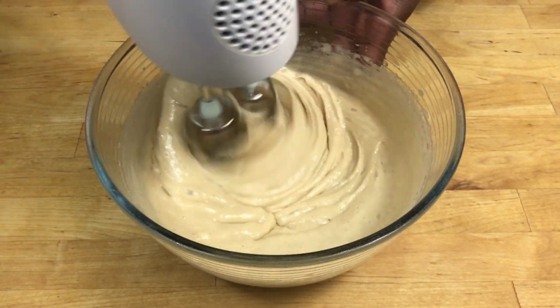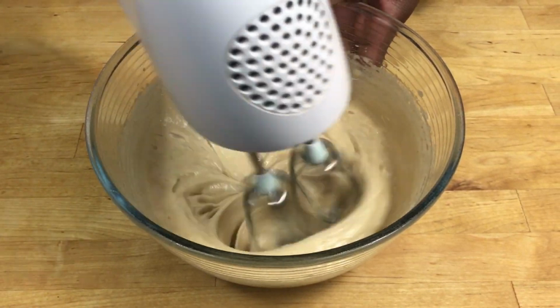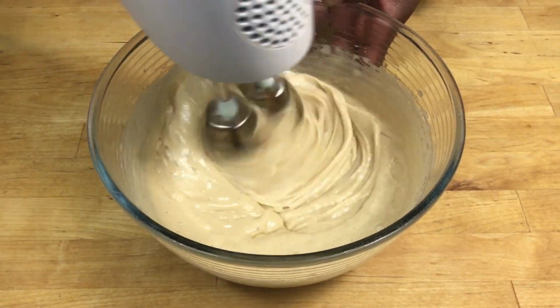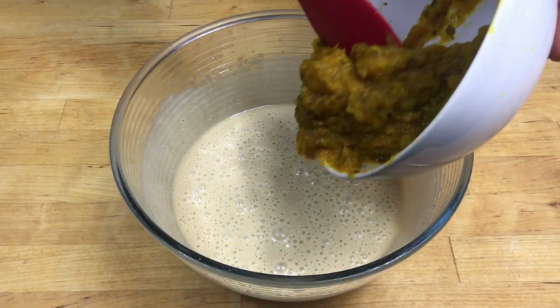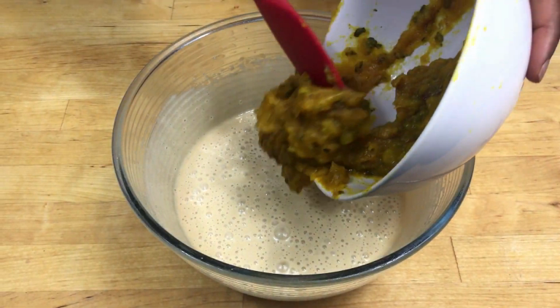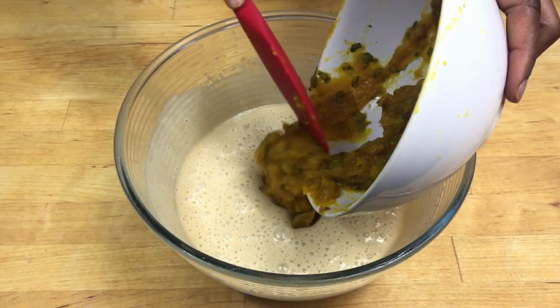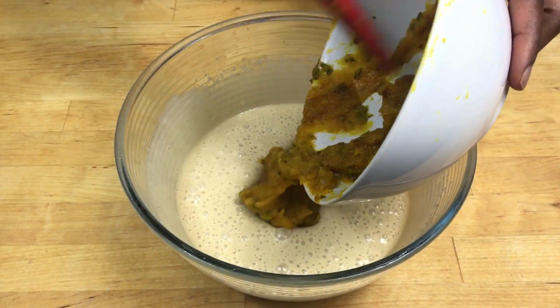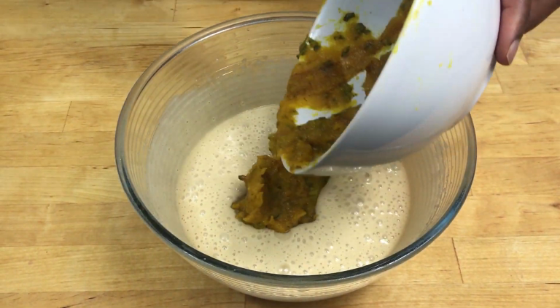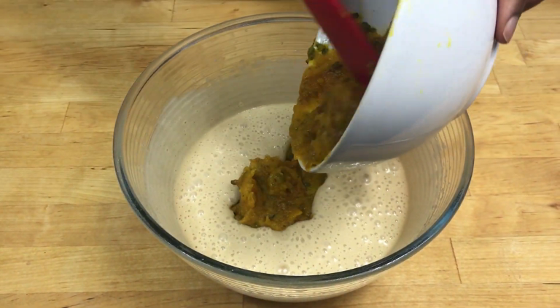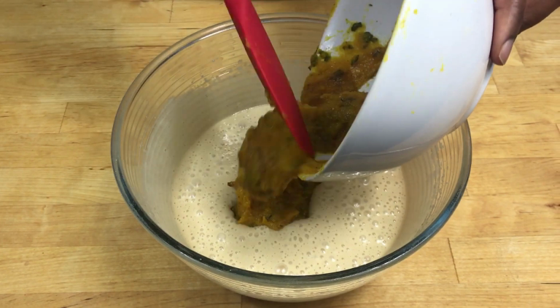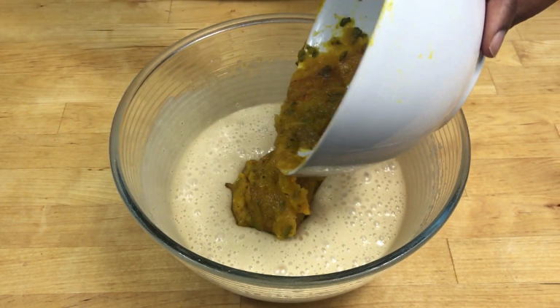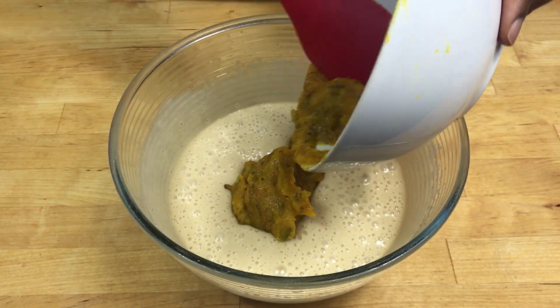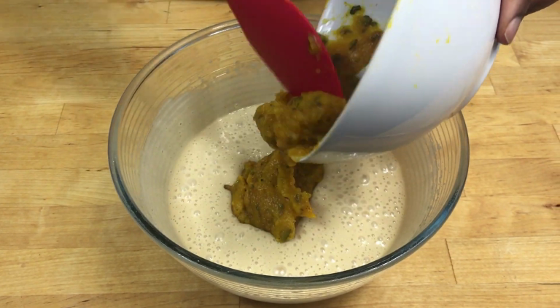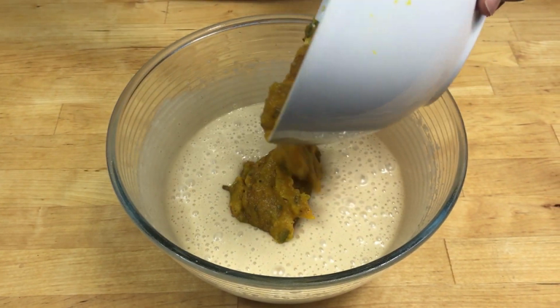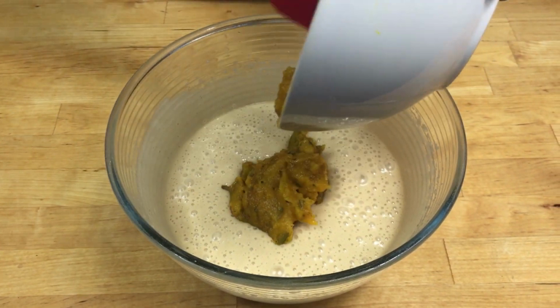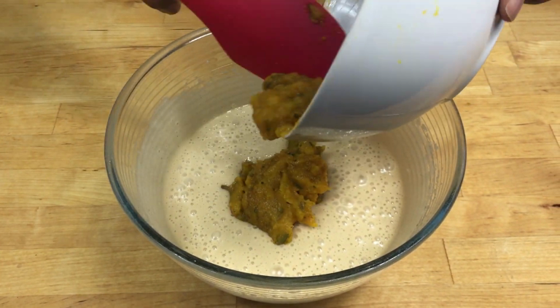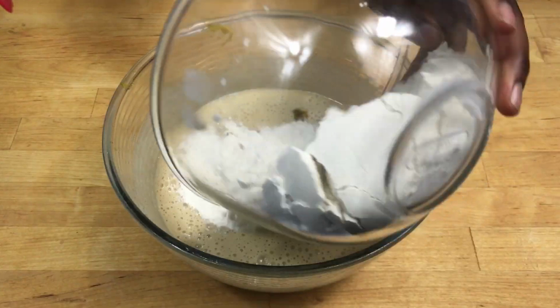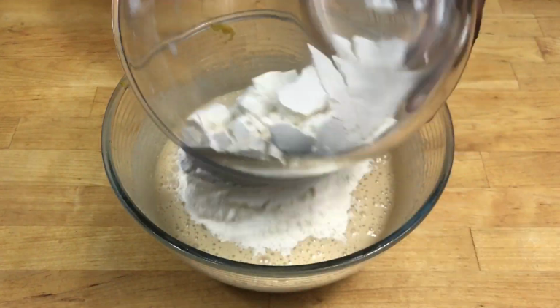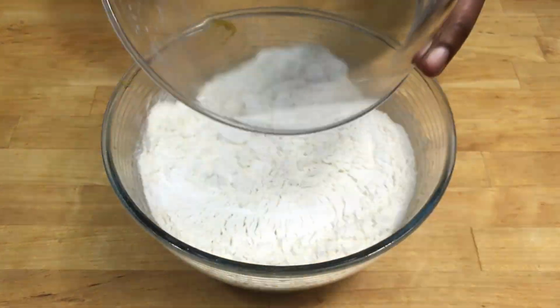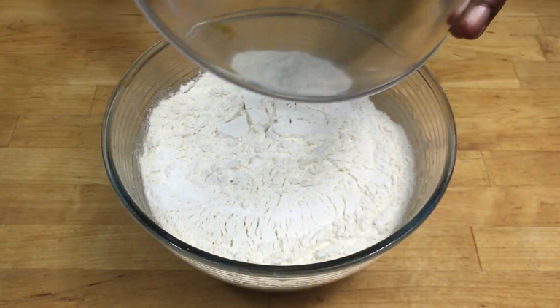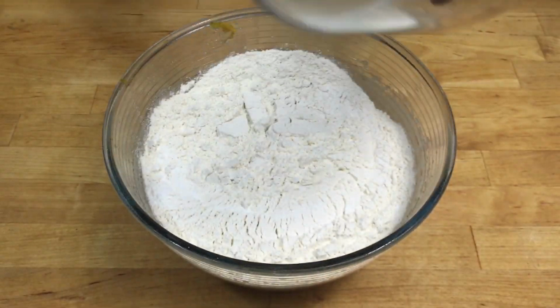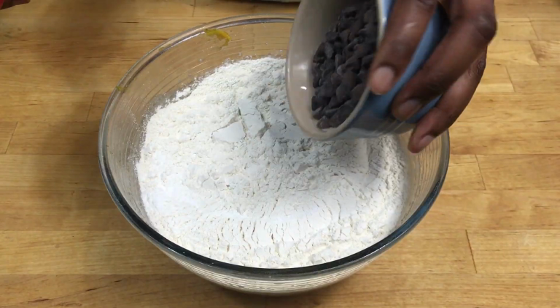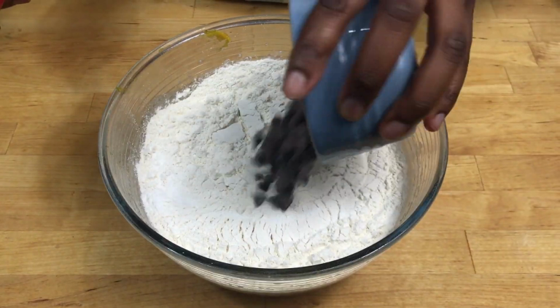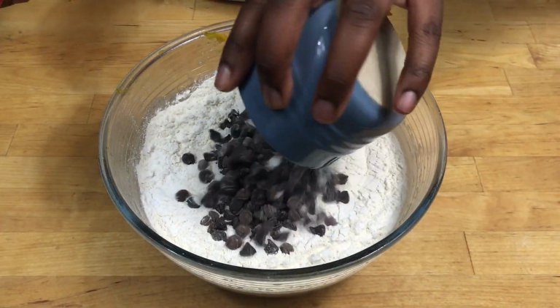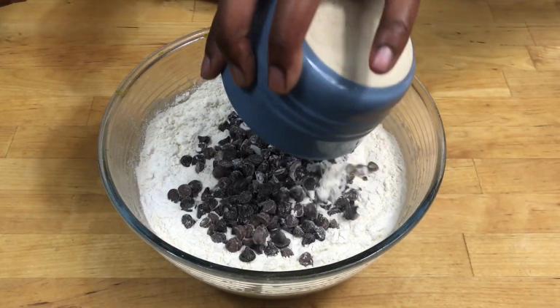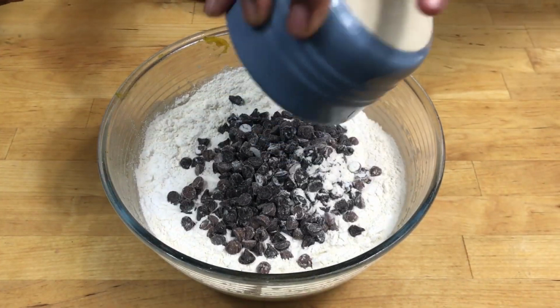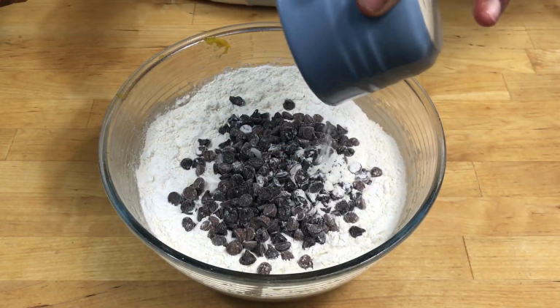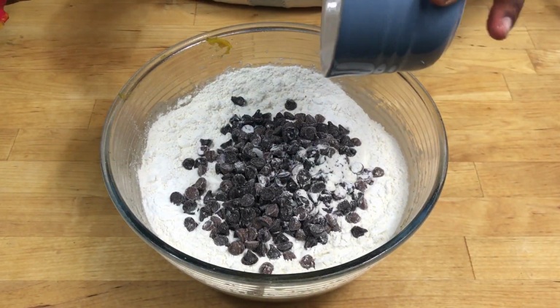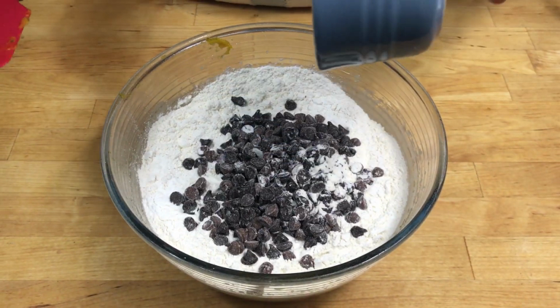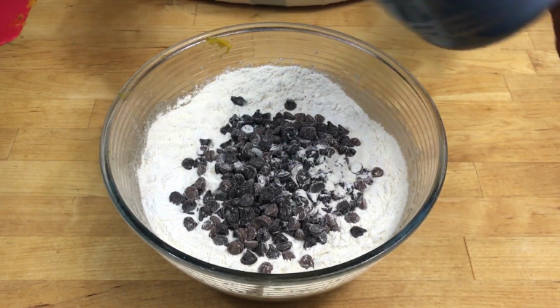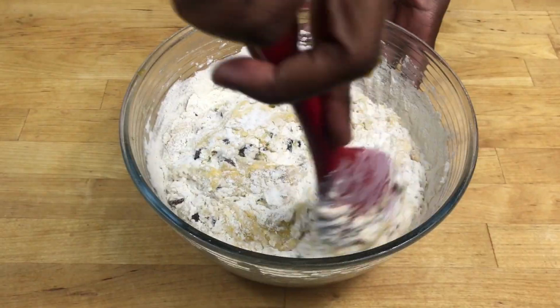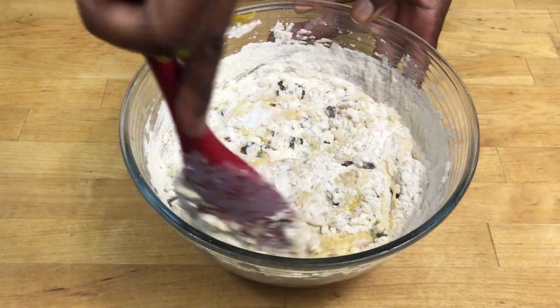Add in the pumpkin, spices and flour. Also add in the chocolate chips and mix this together.